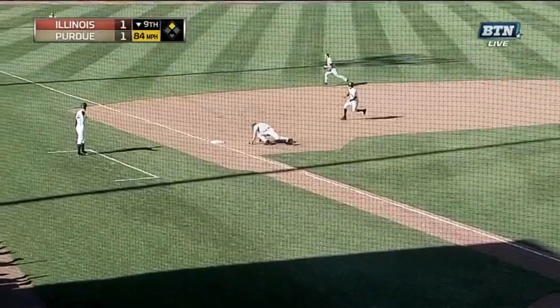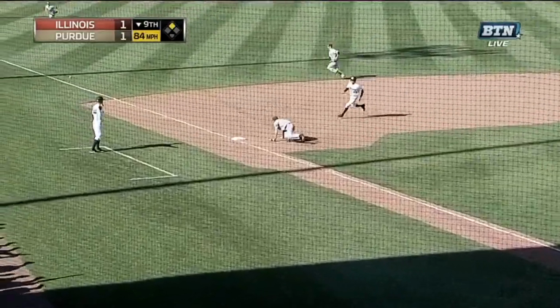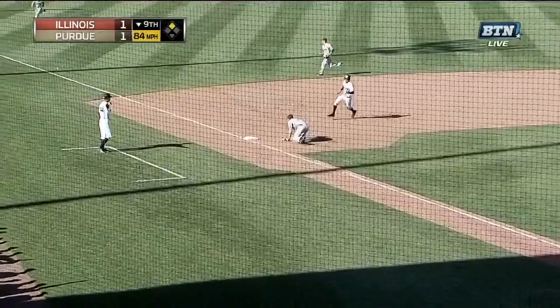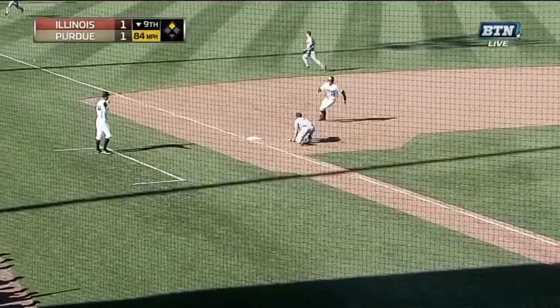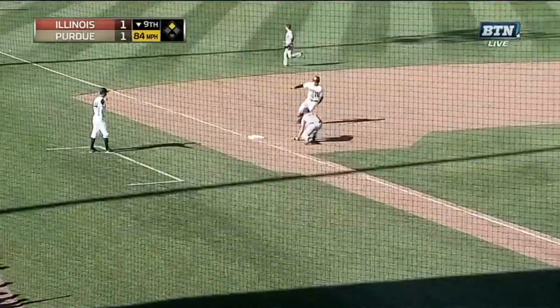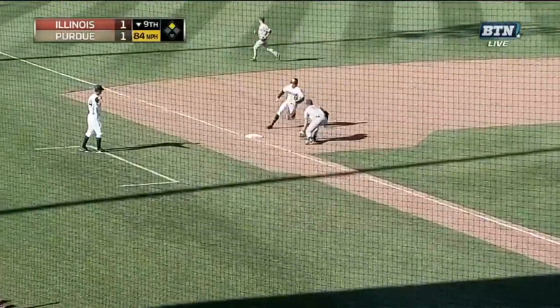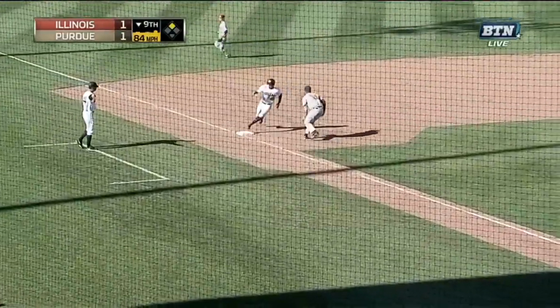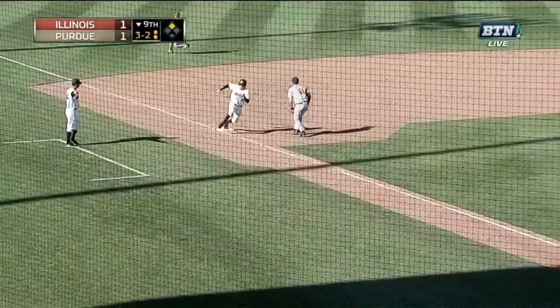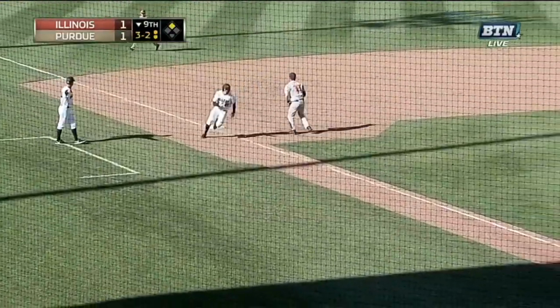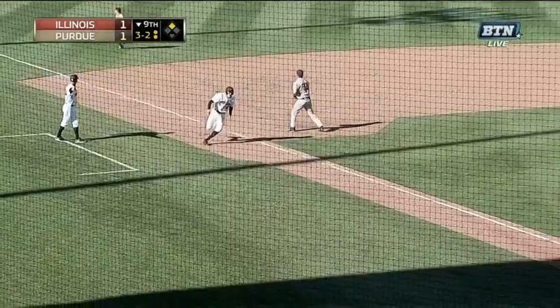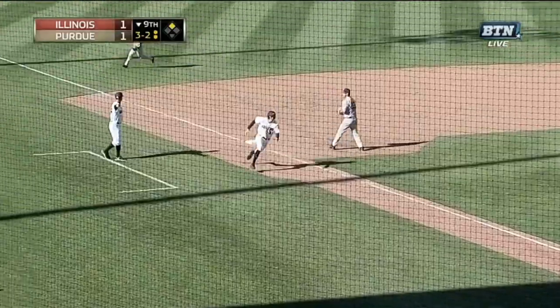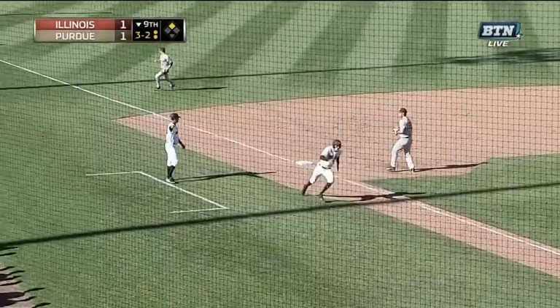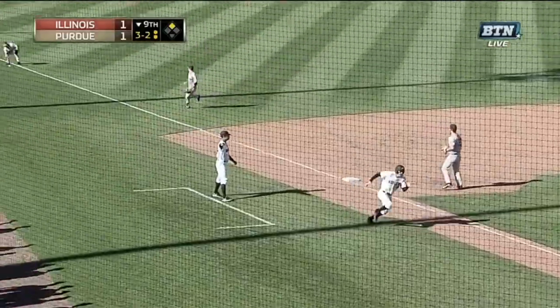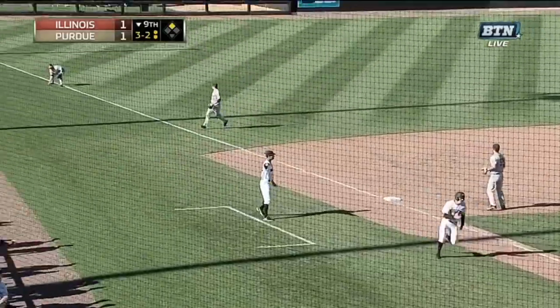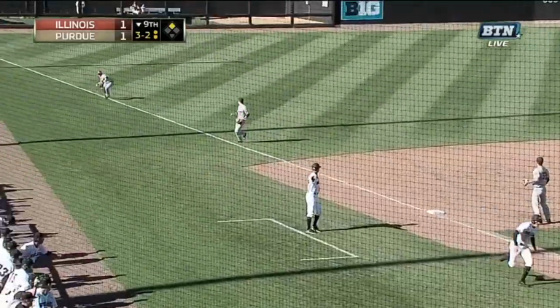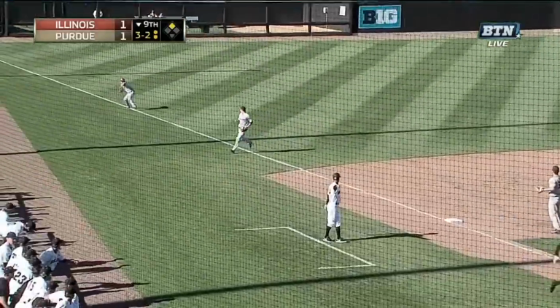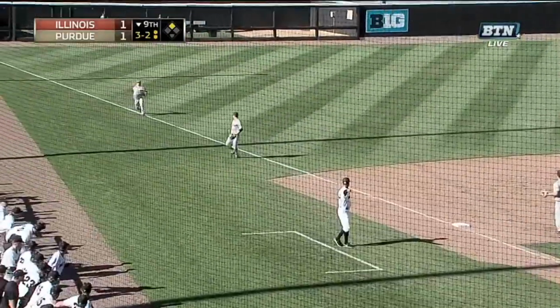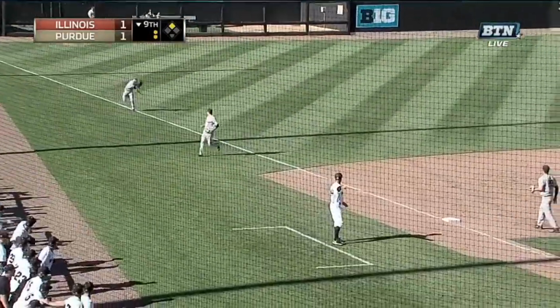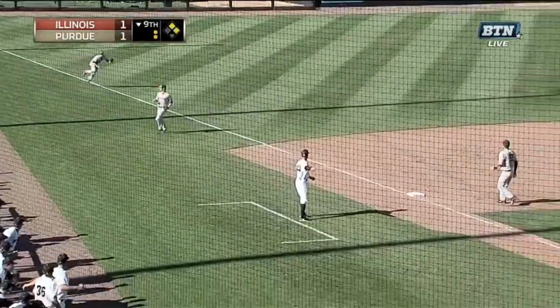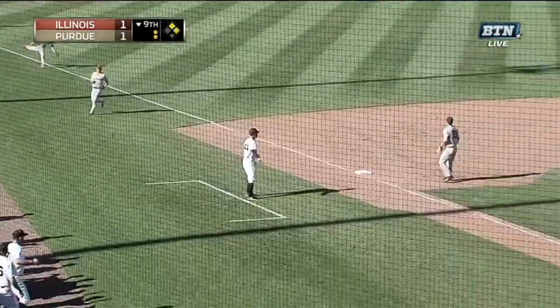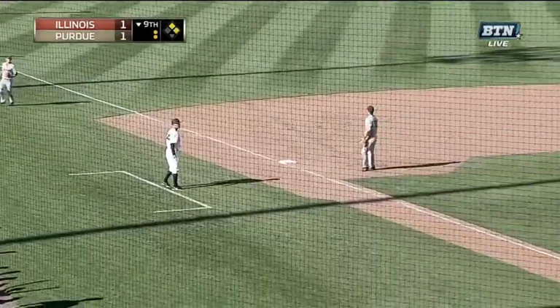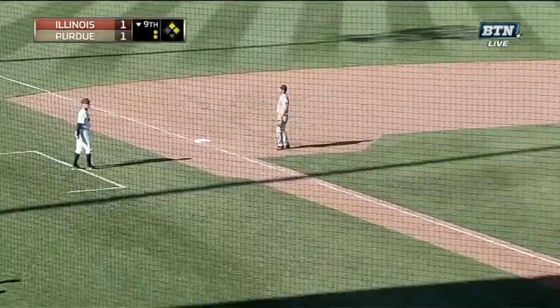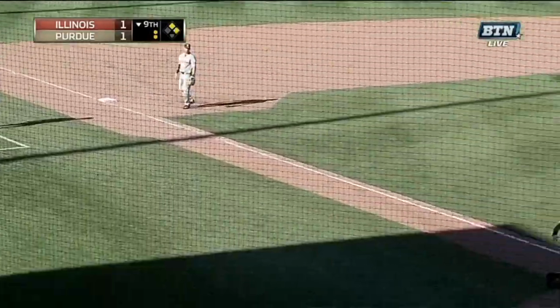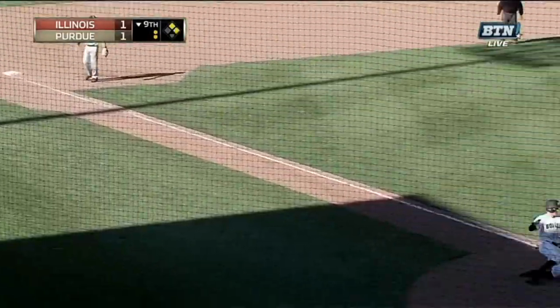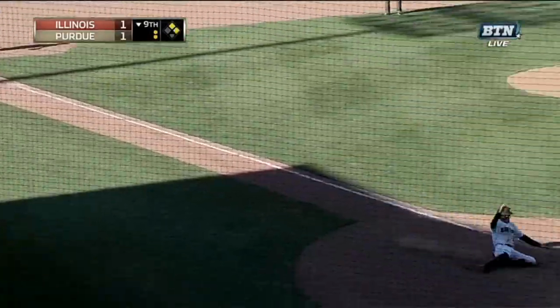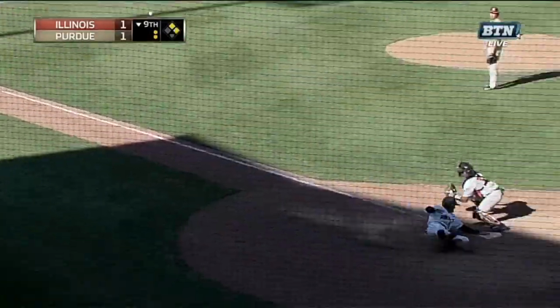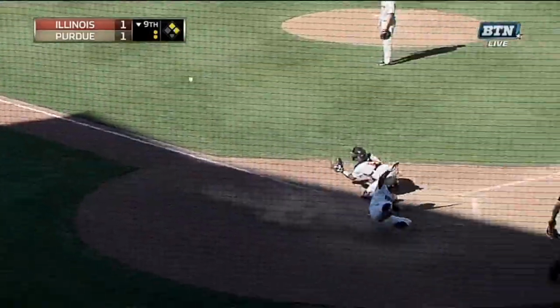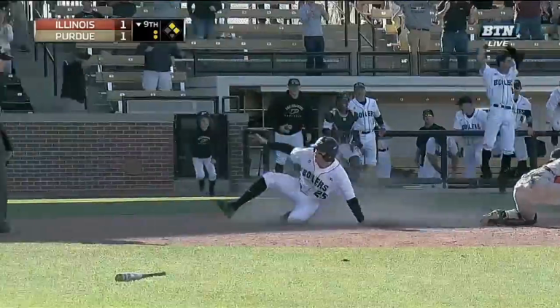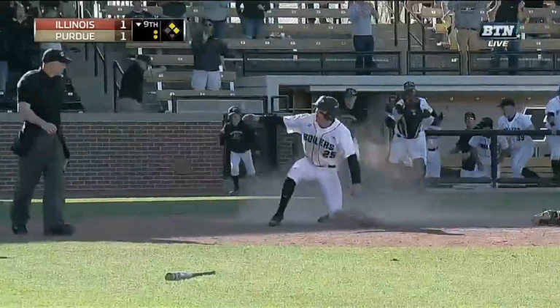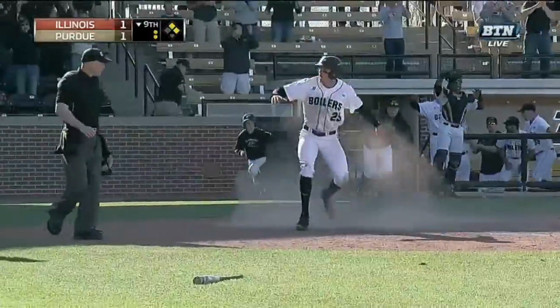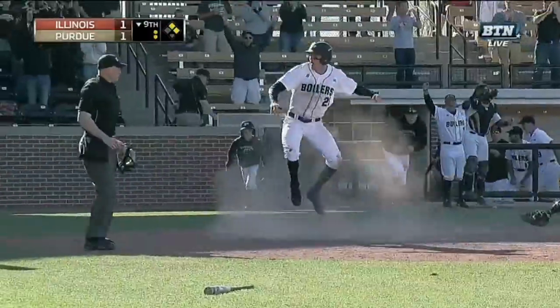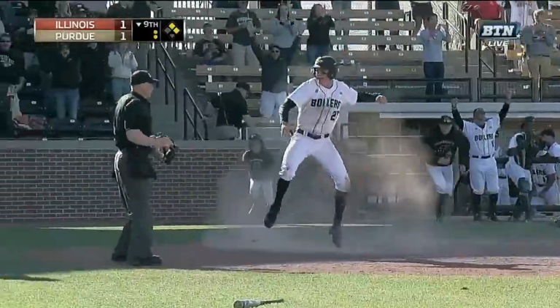The ball went under the glove of Hammond, and Purdue wins it!